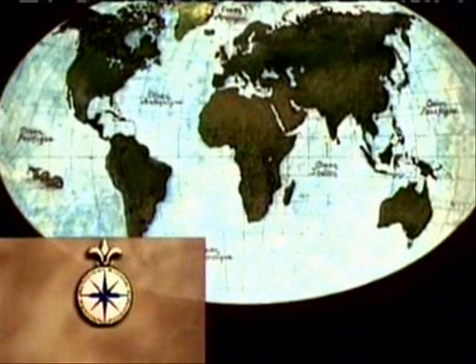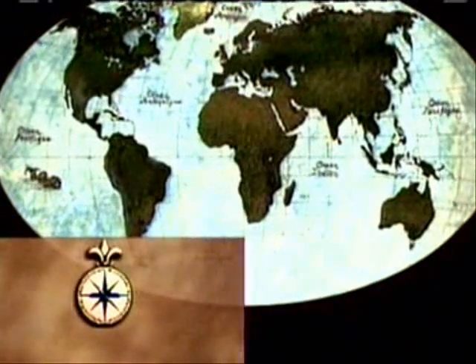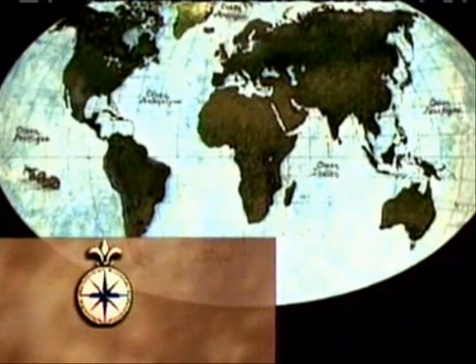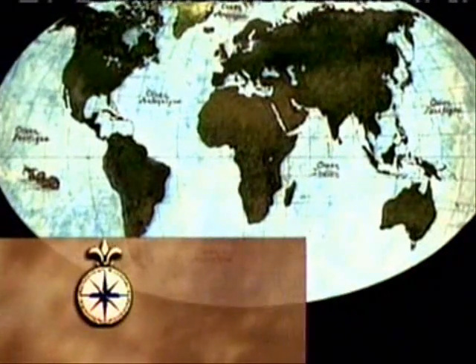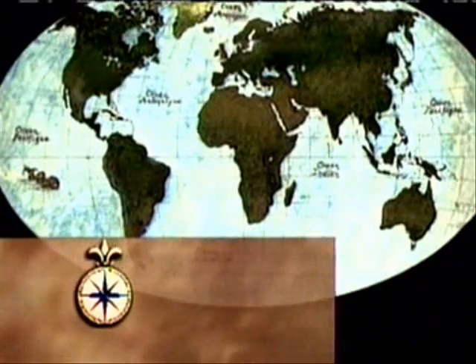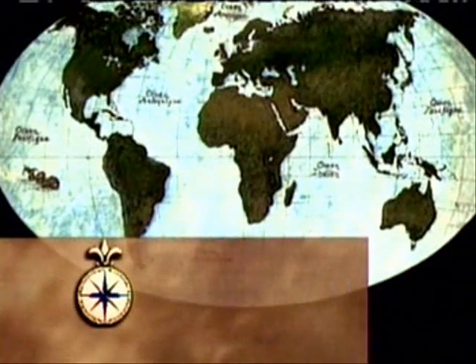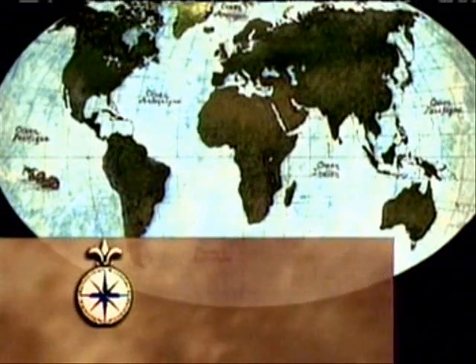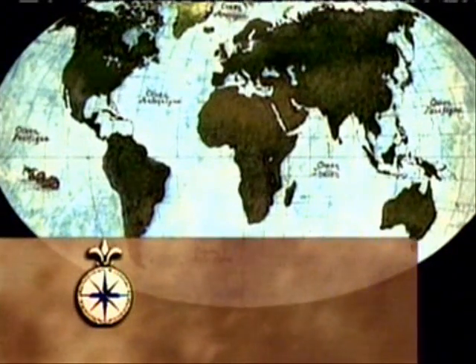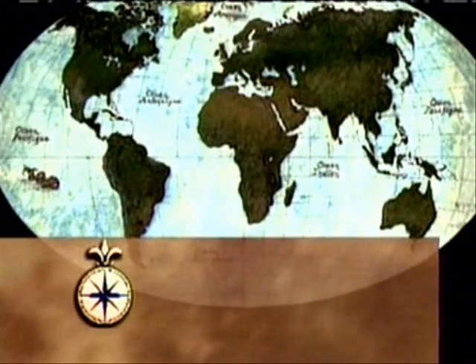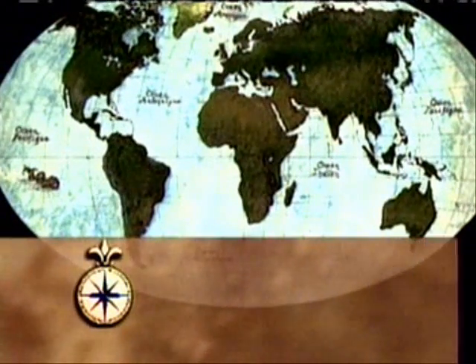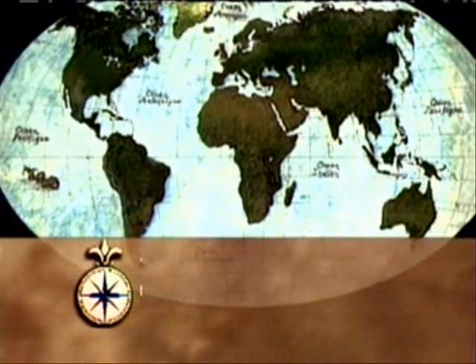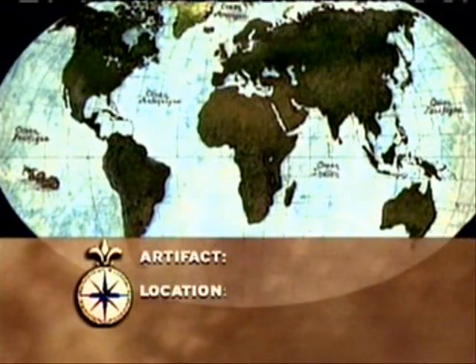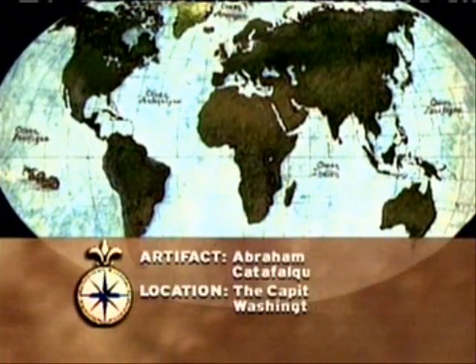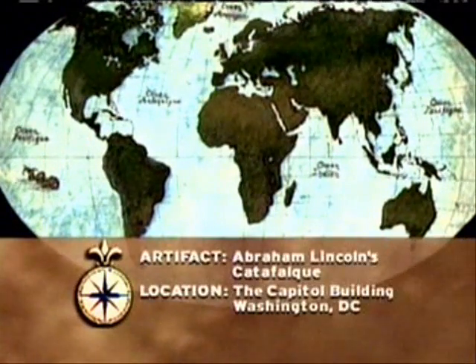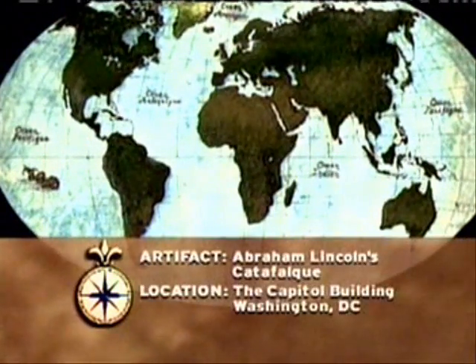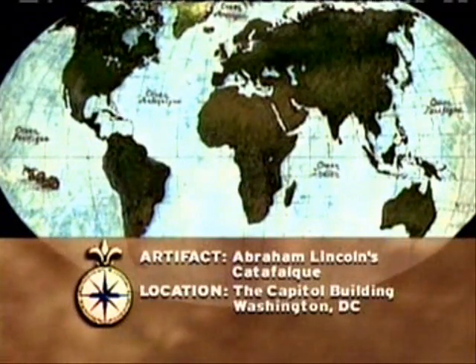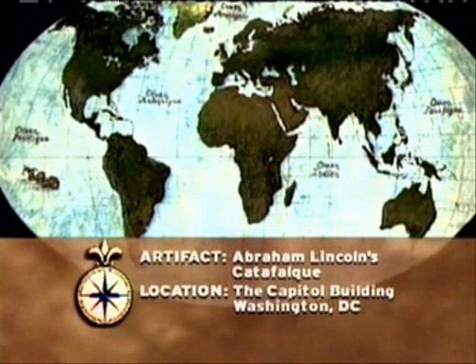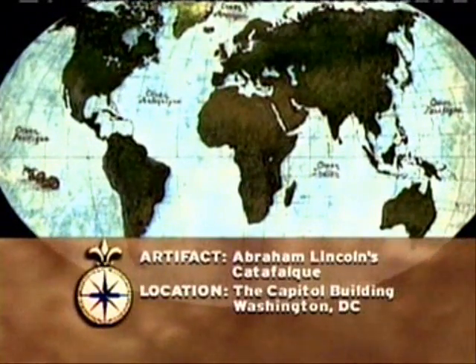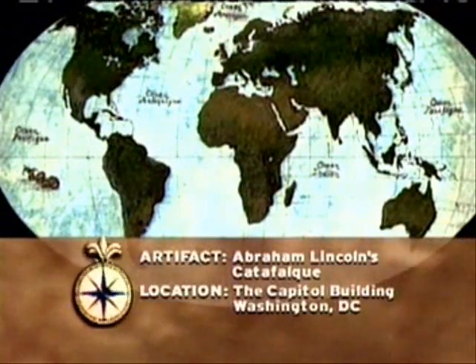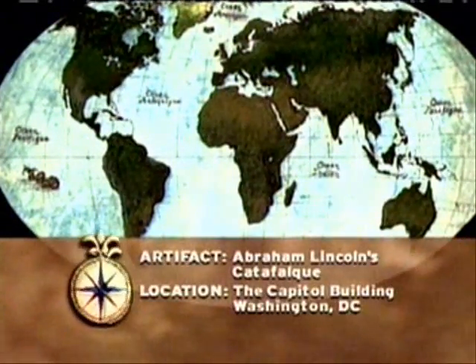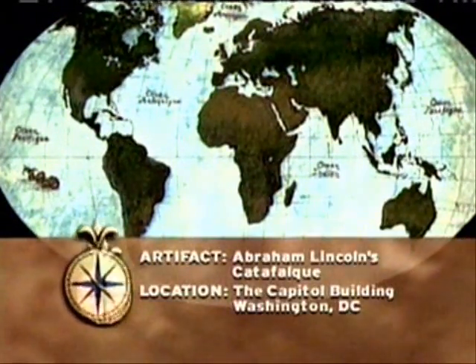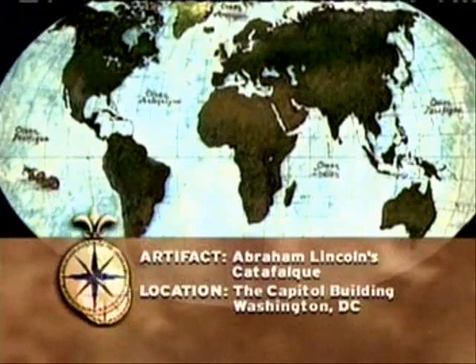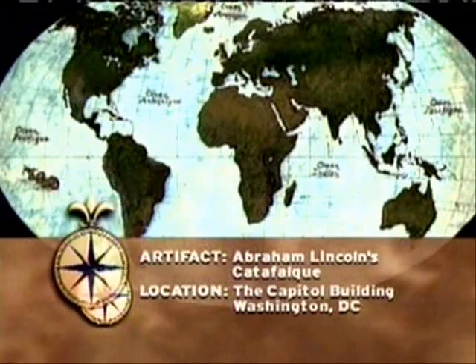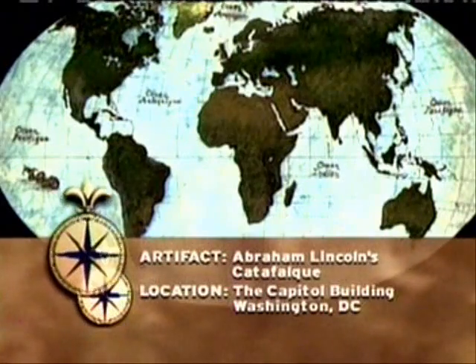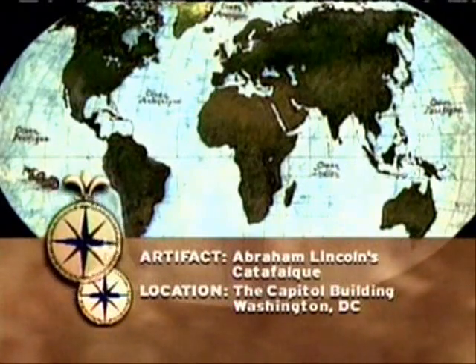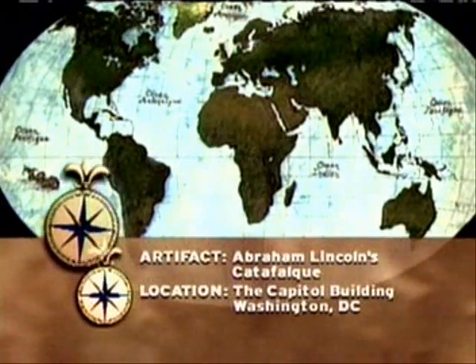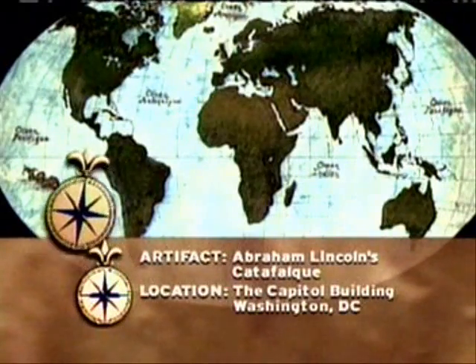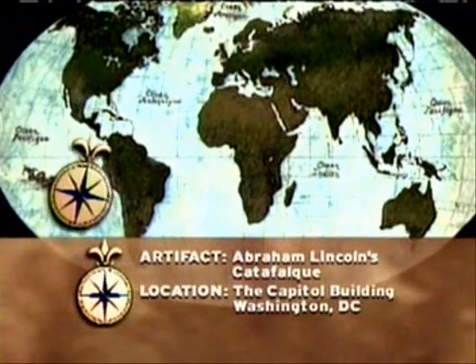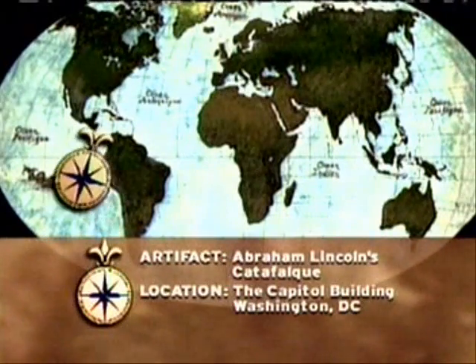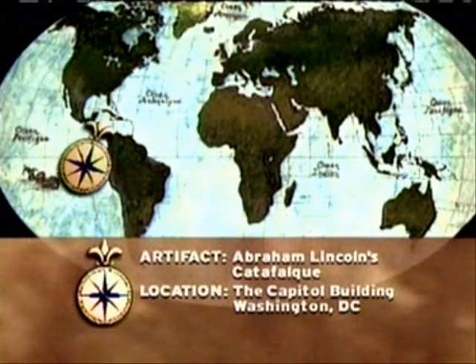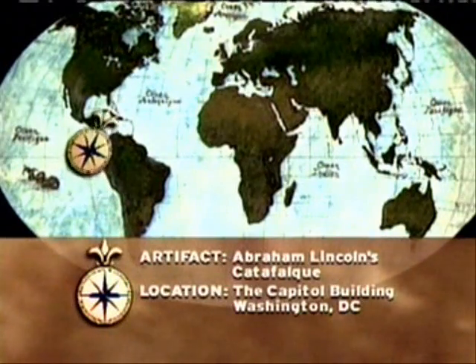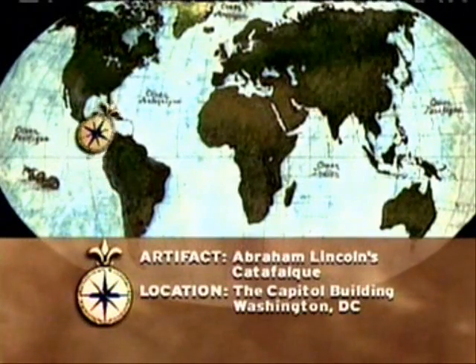Abraham Lincoln's catafalque is still stored in the Capitol building in Washington, D.C.